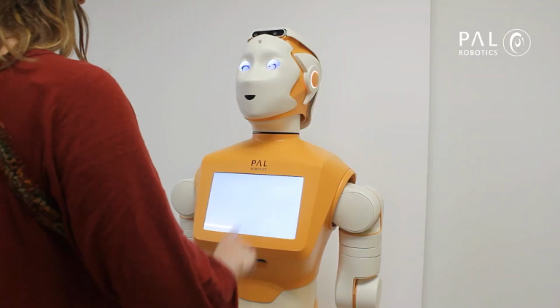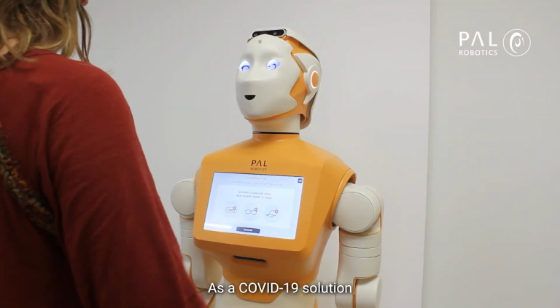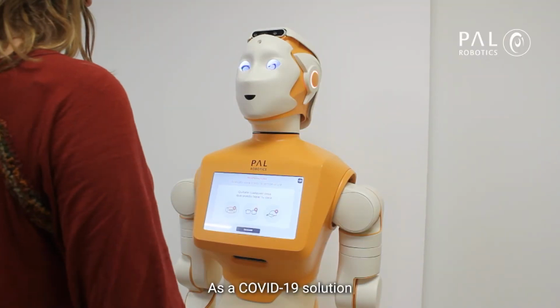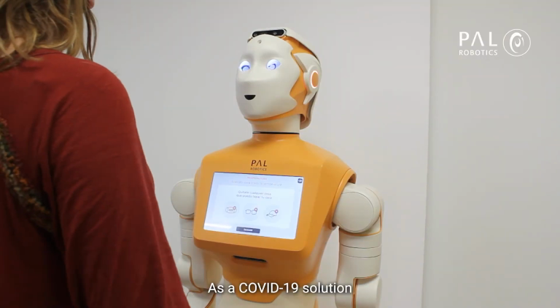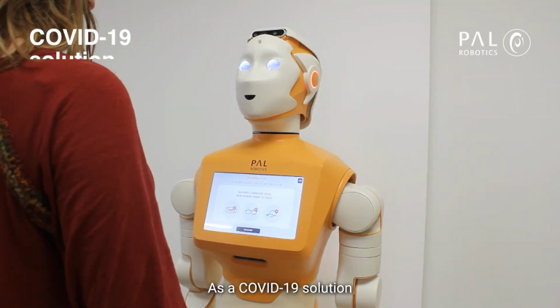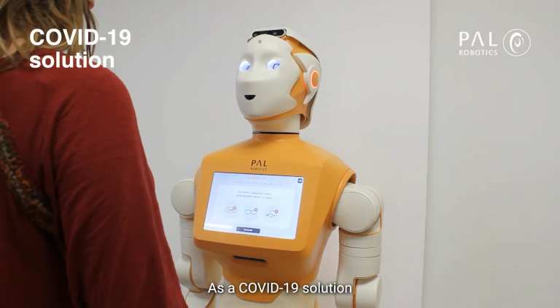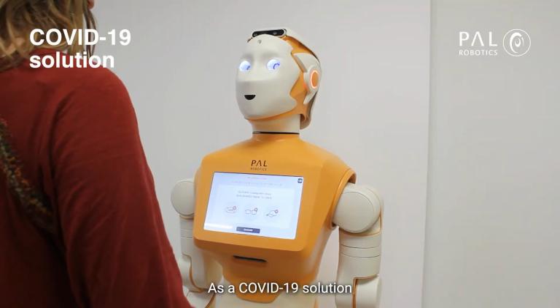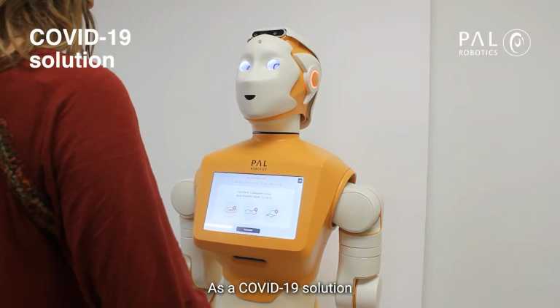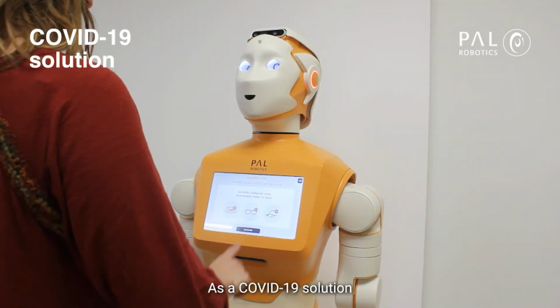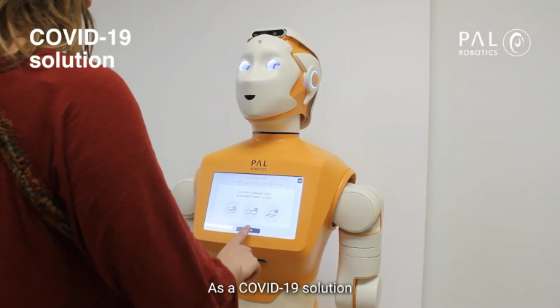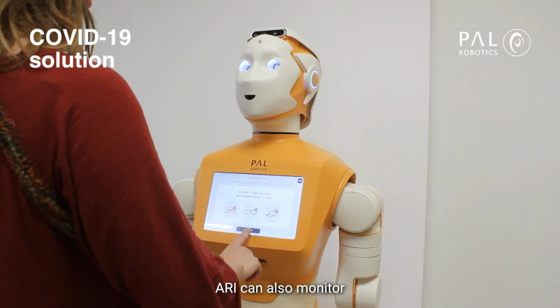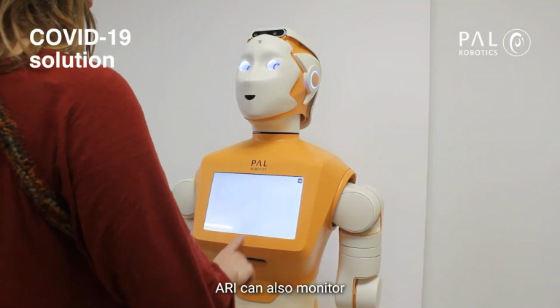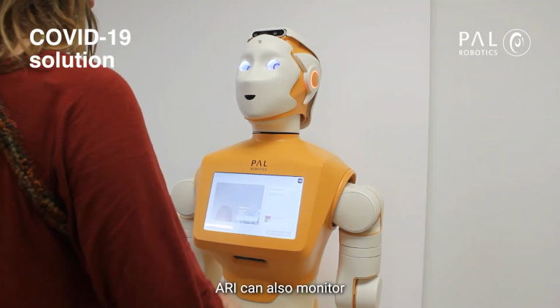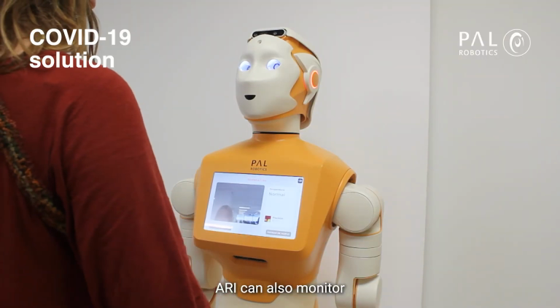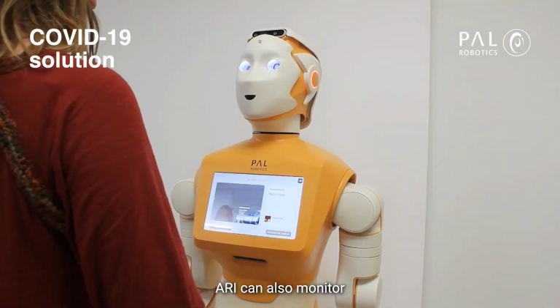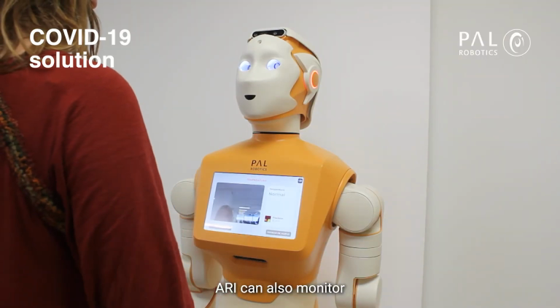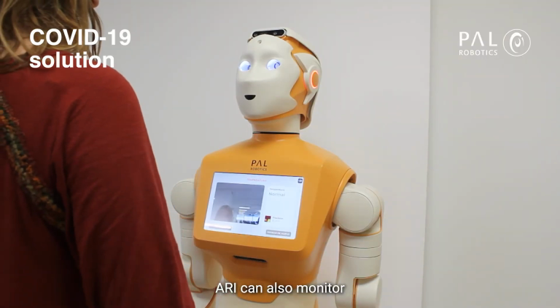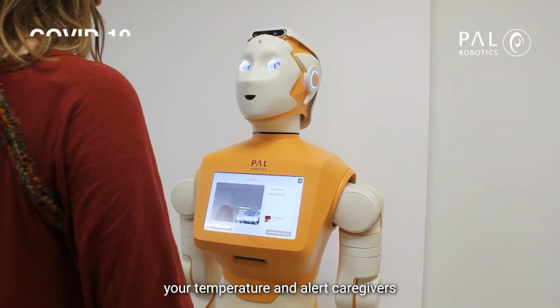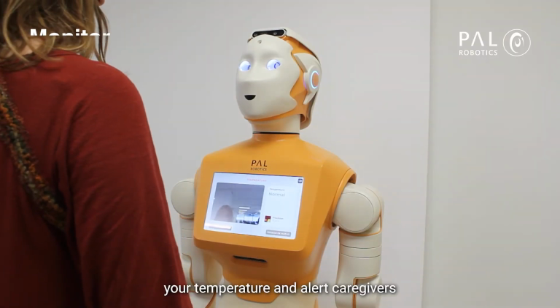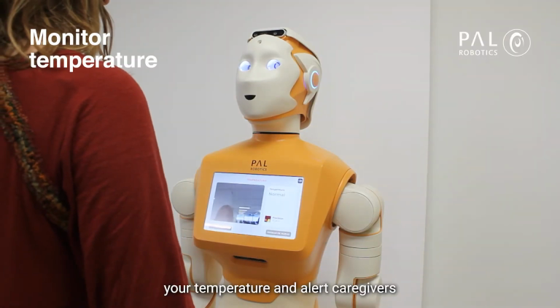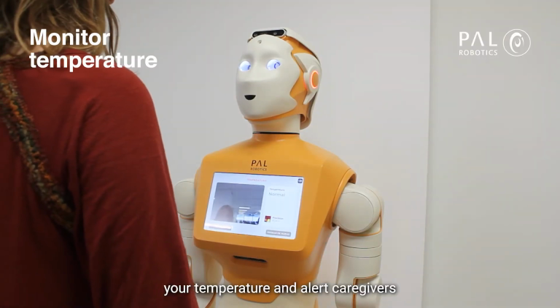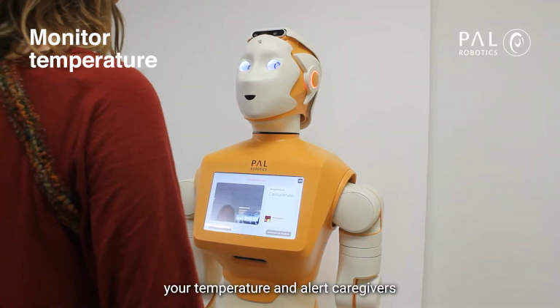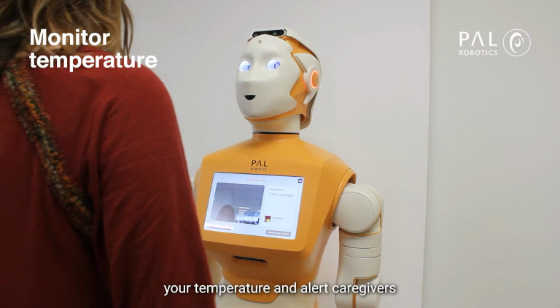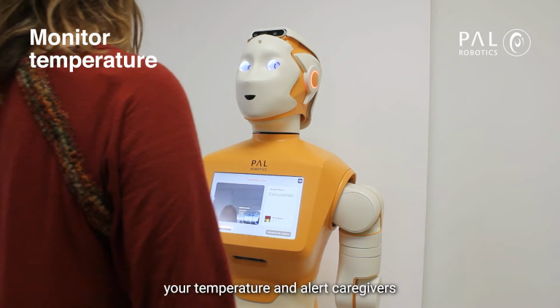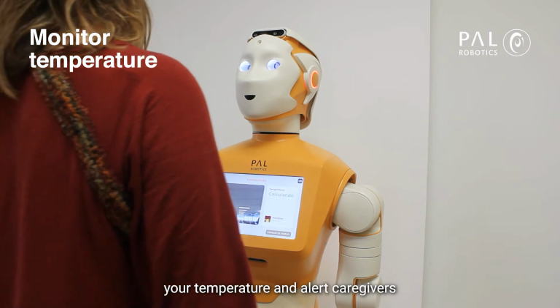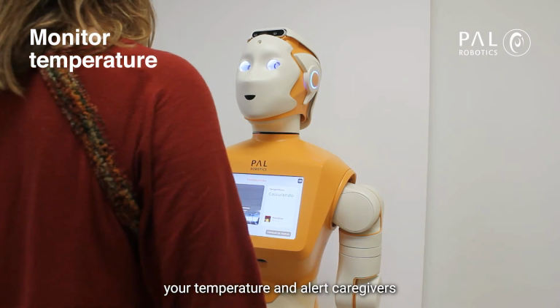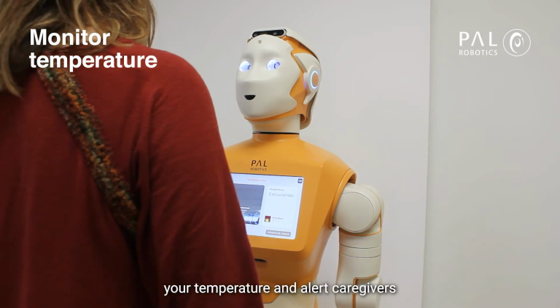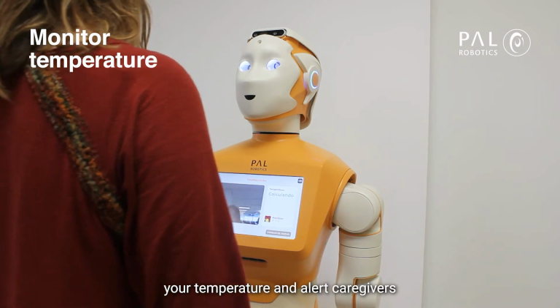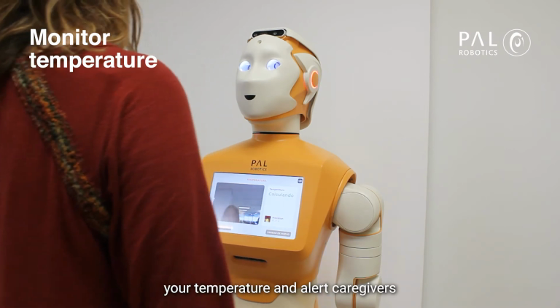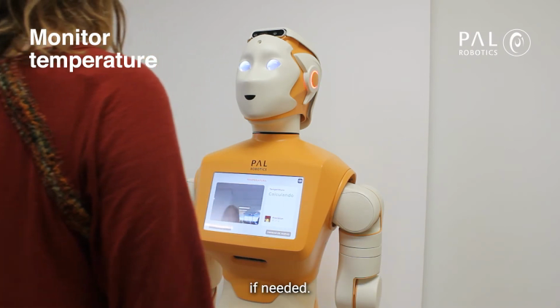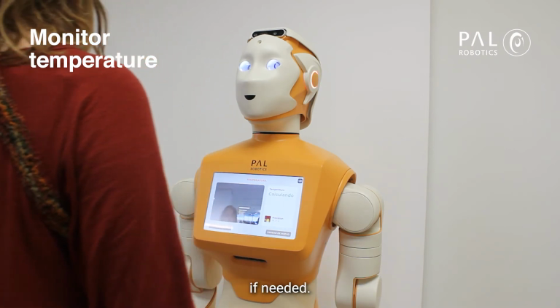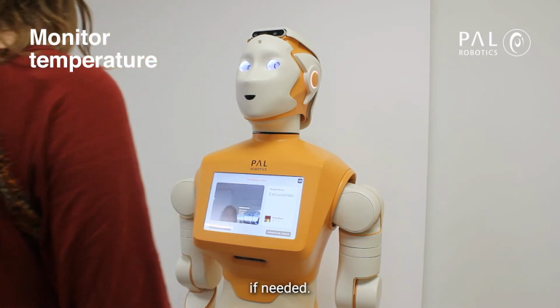As a COVID-19 solution, ARRI can also monitor your temperature and alert caregivers if needed.